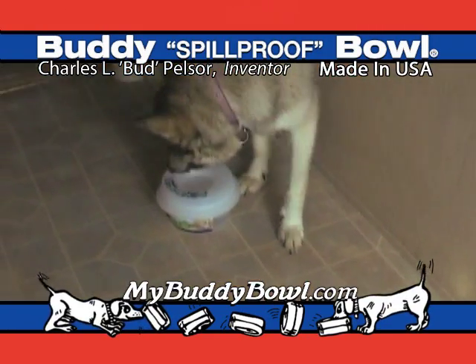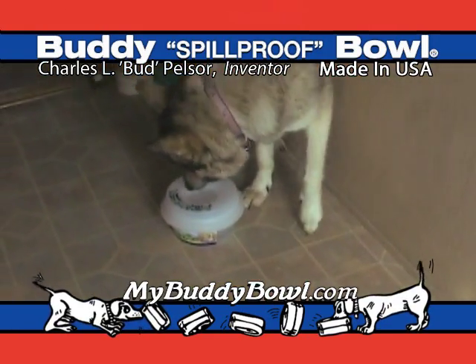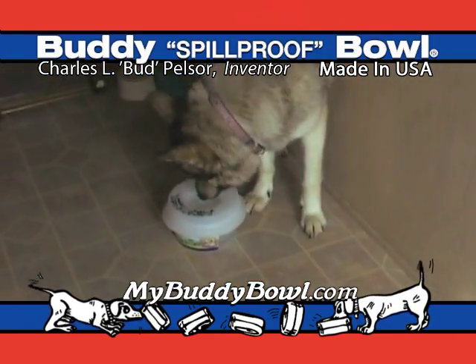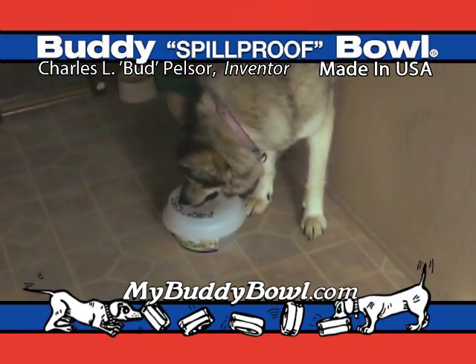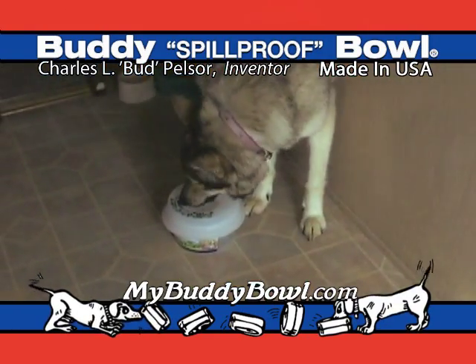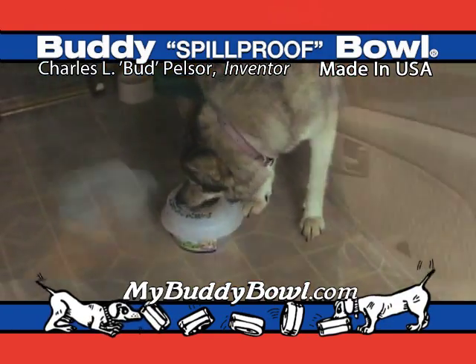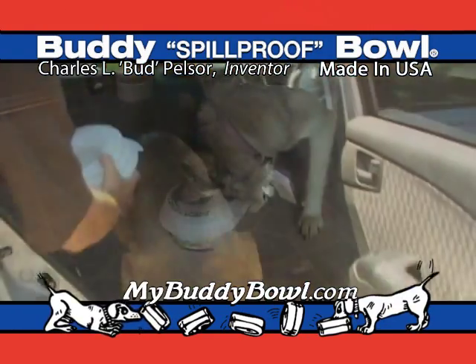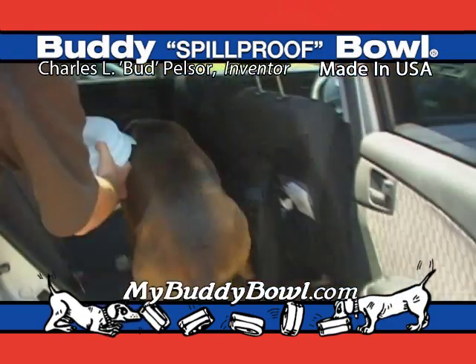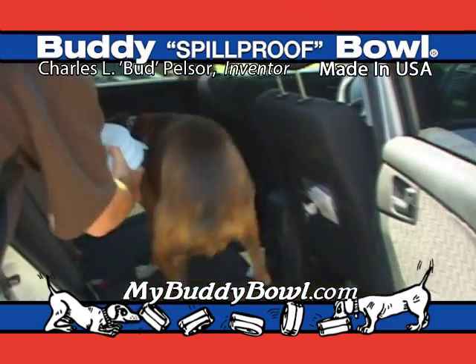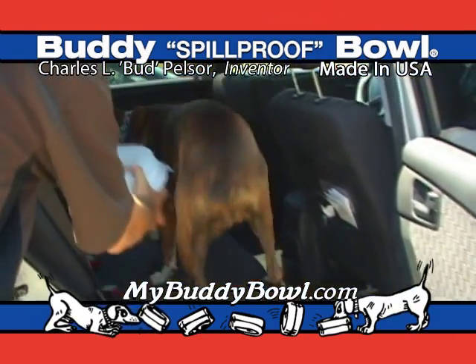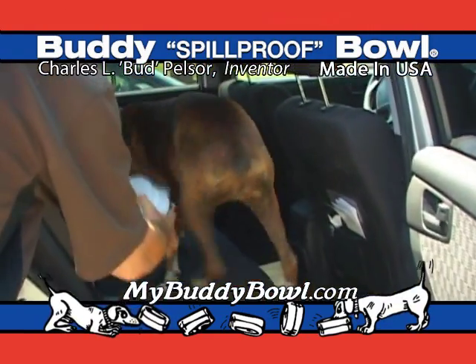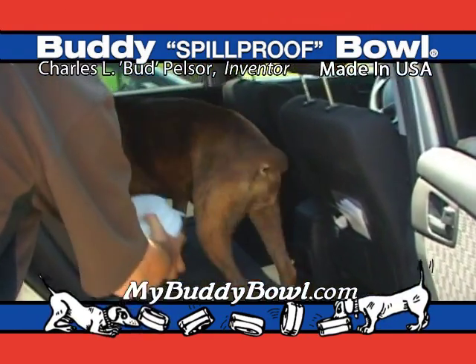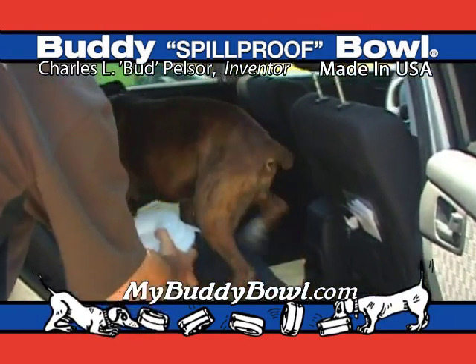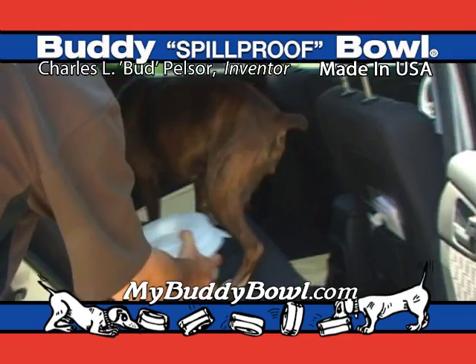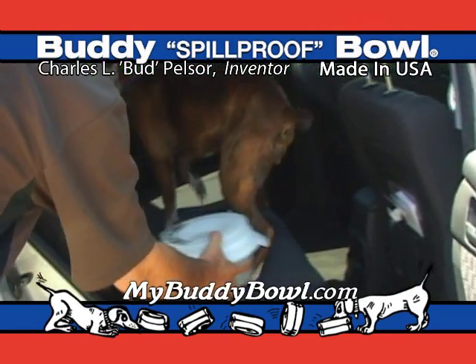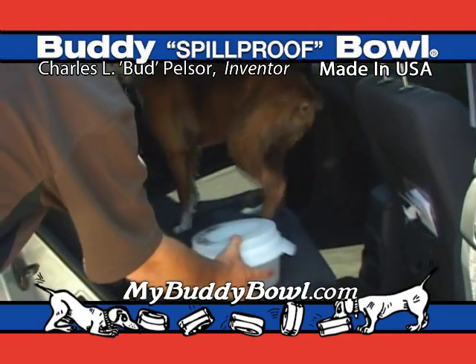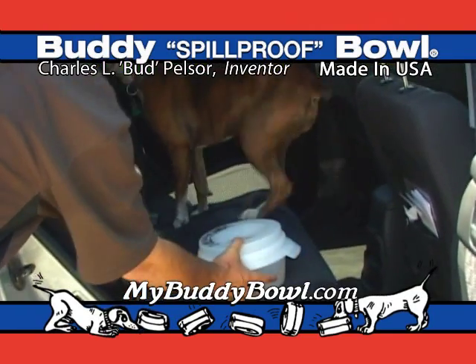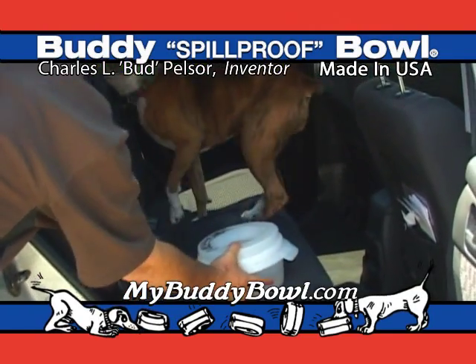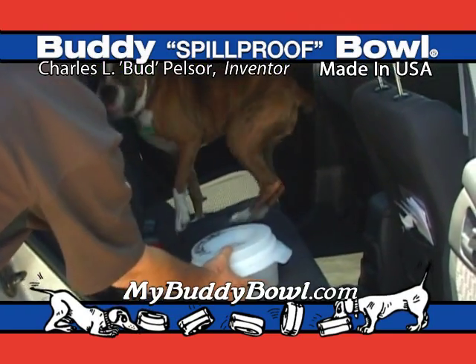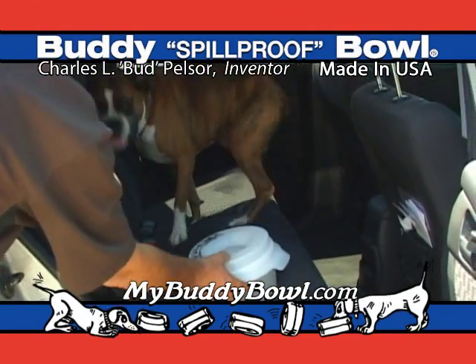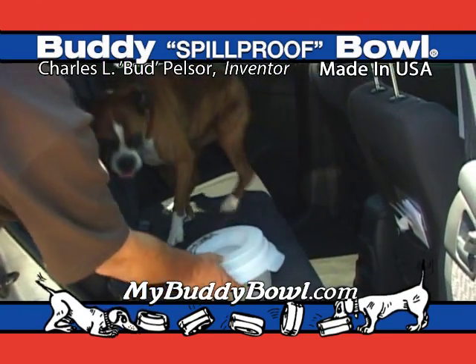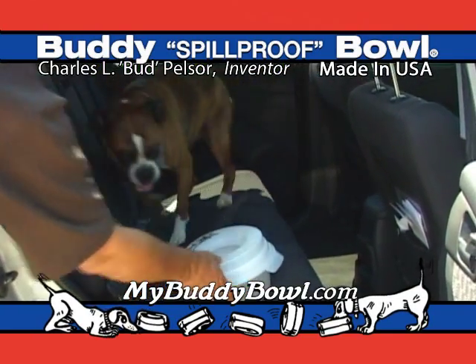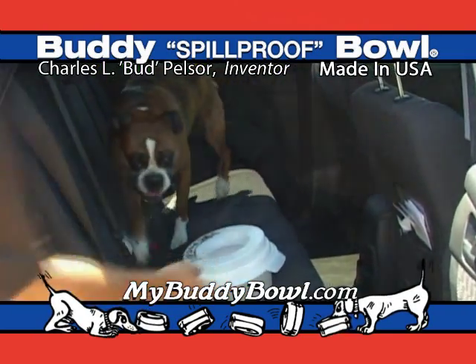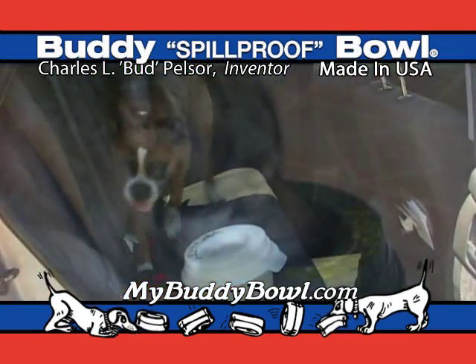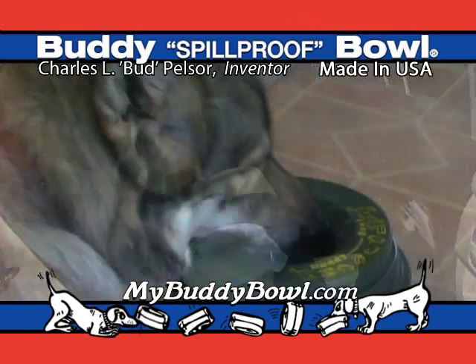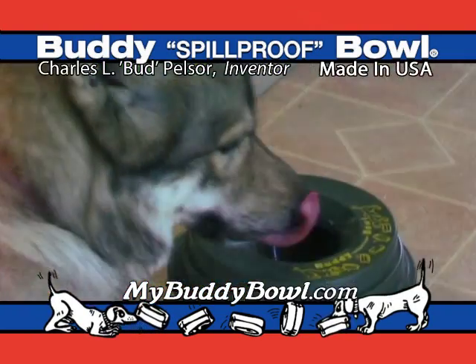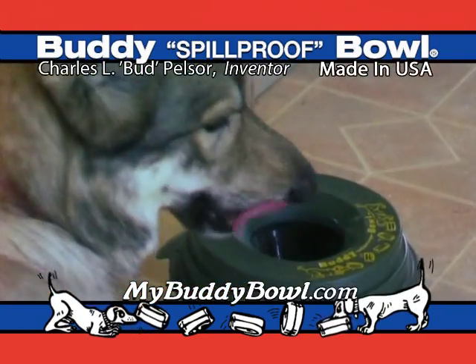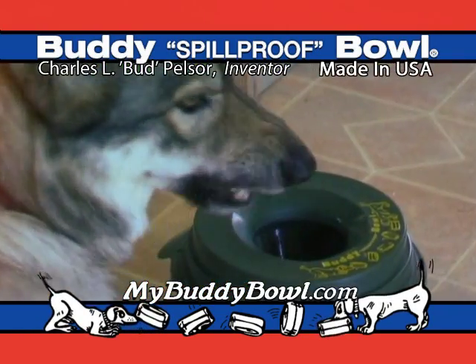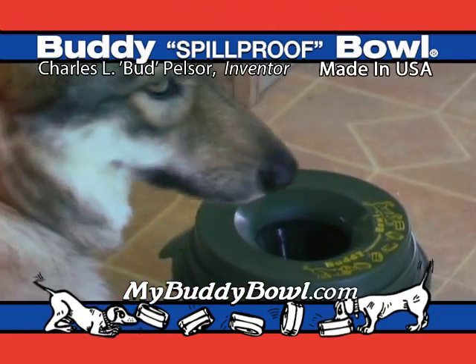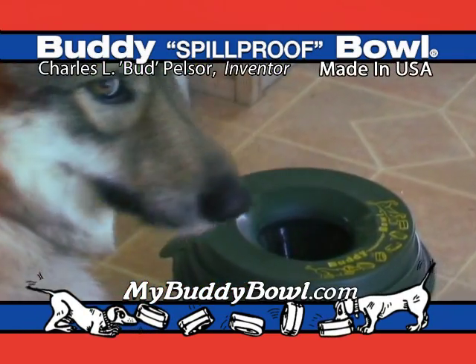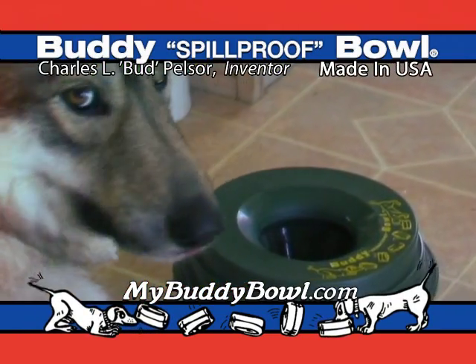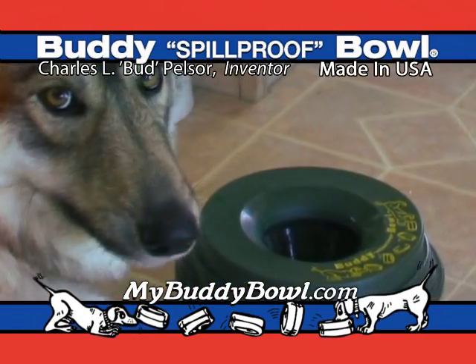The Buddy Bowl is great in your car or RV. Get the Buddy Bowl for your pet's health and your peace of mind.